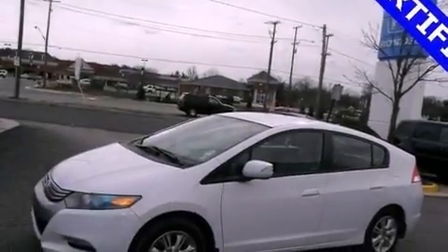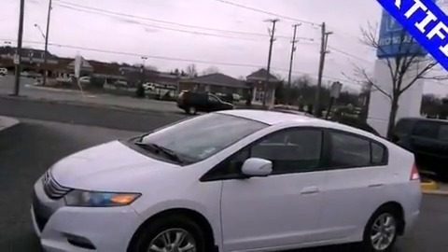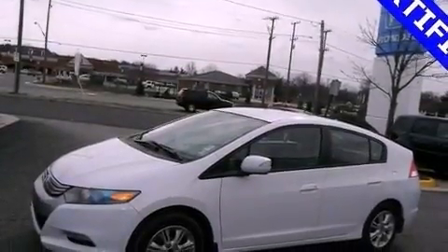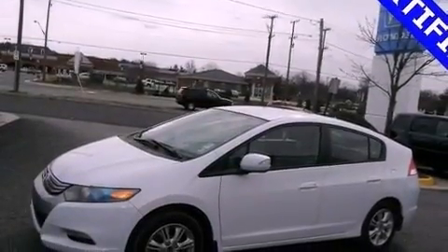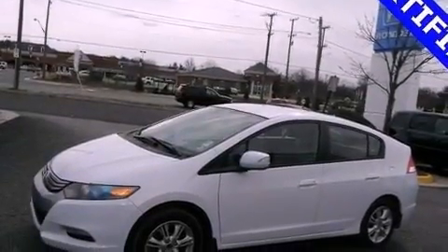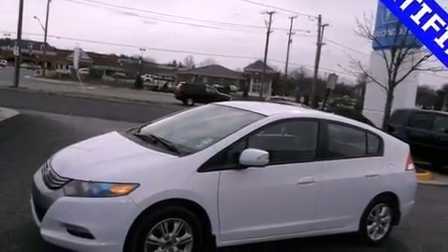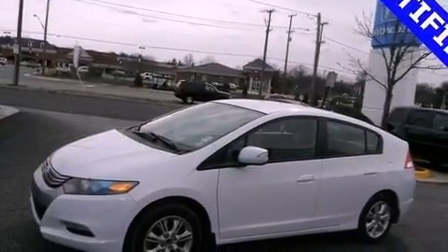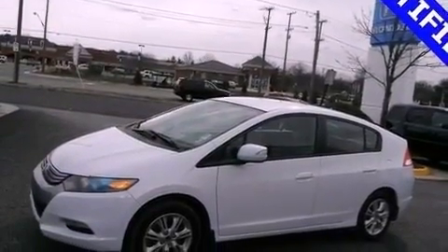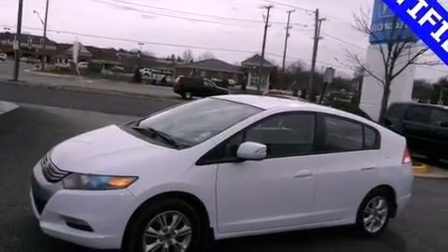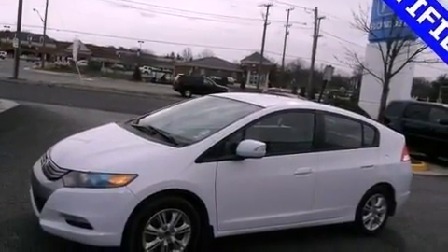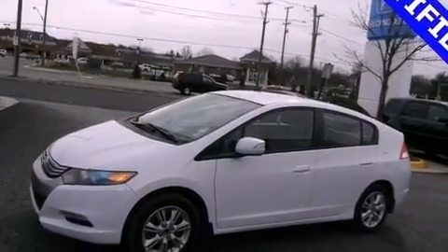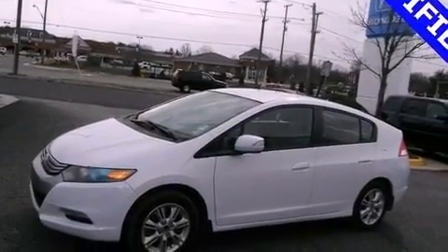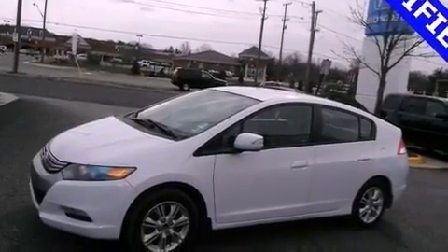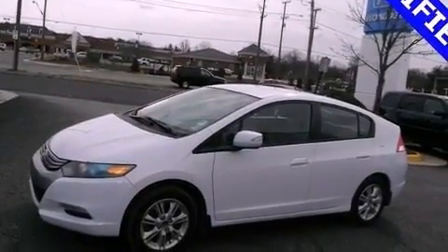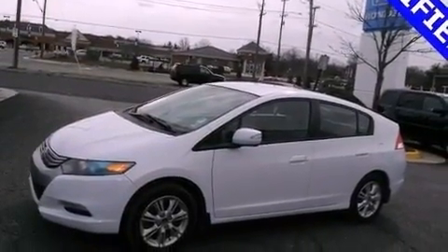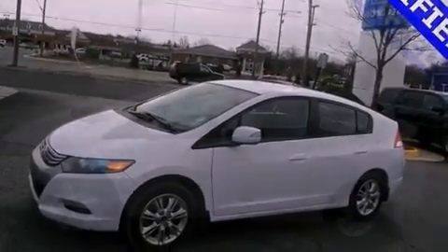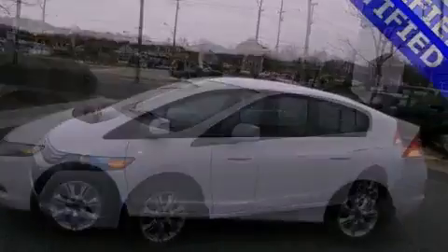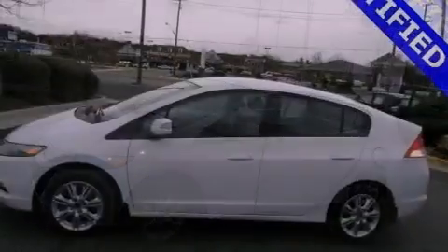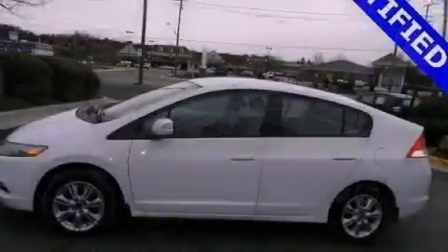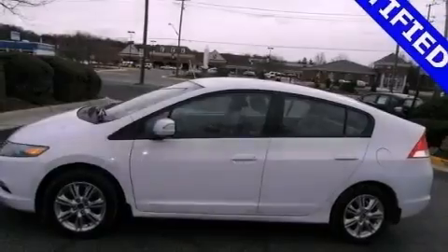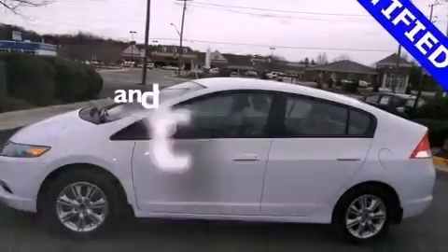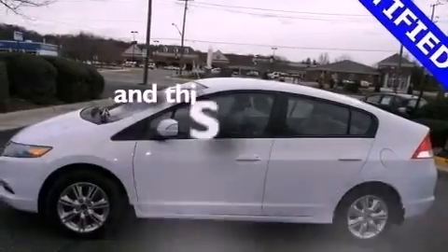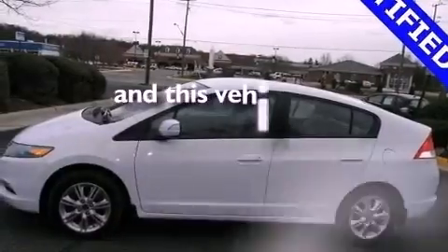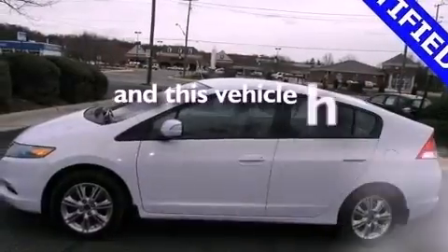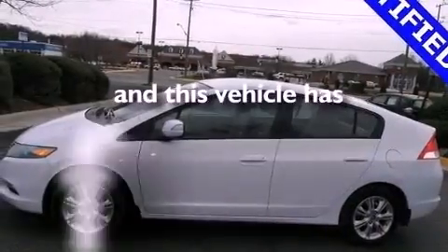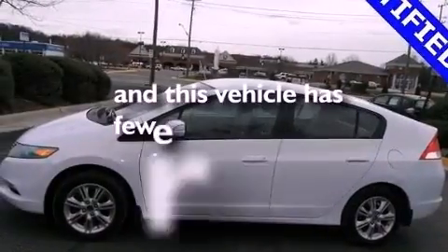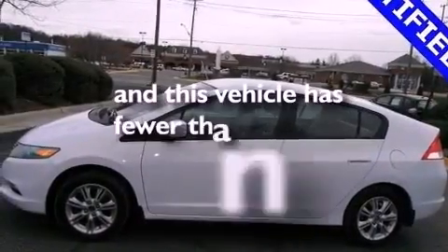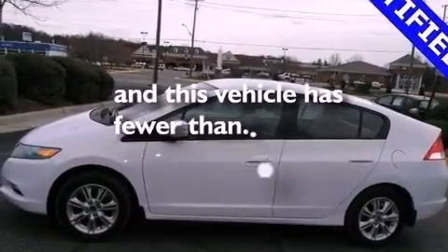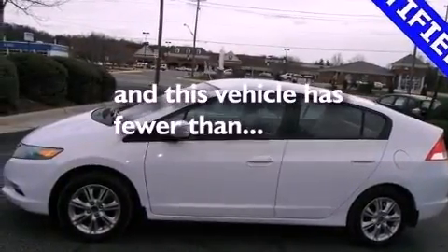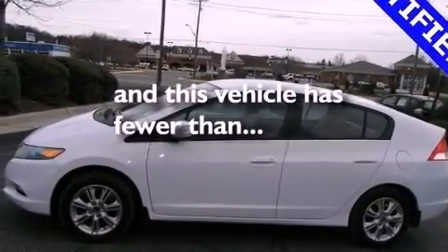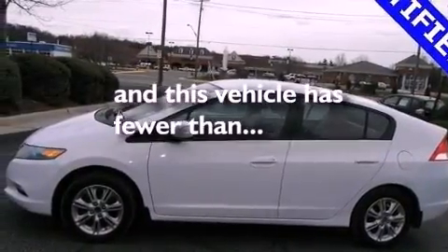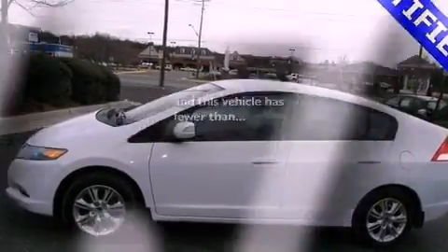A passenger side airbag, air conditioning, and this vehicle has less than 38,000 miles.